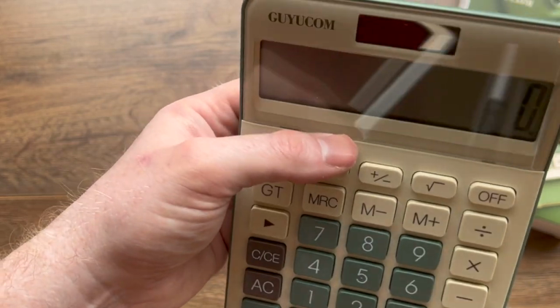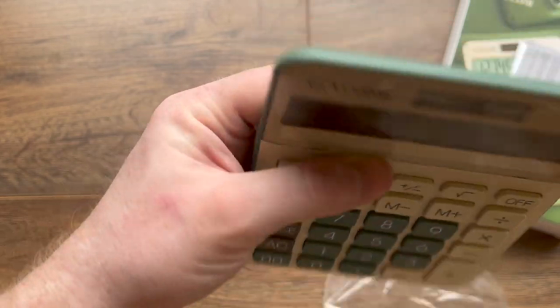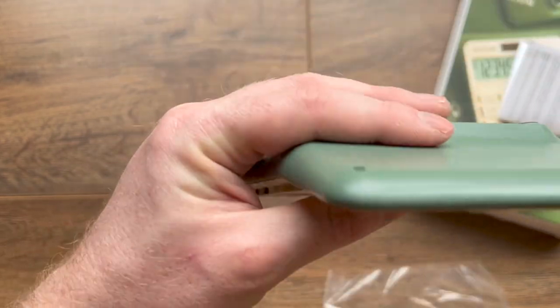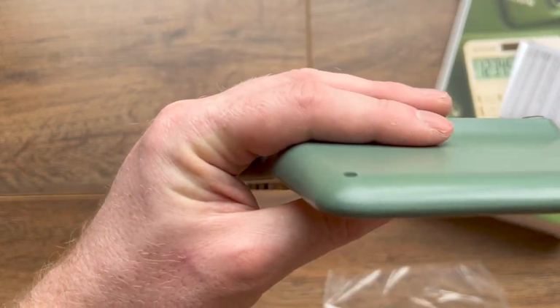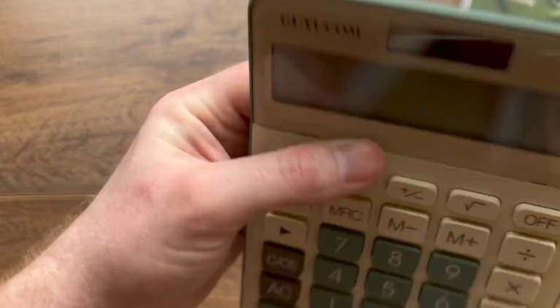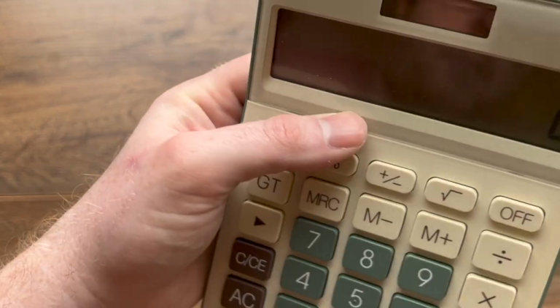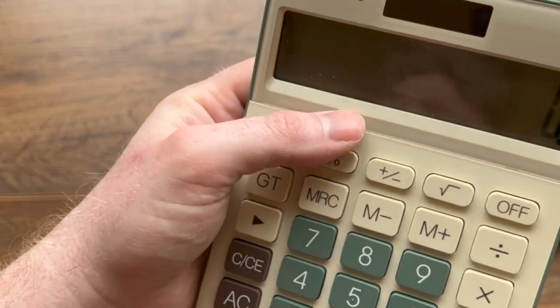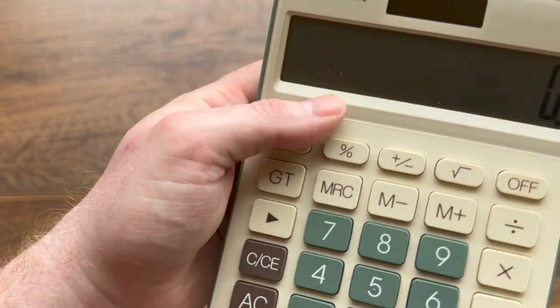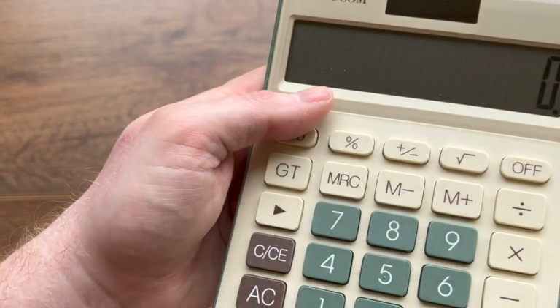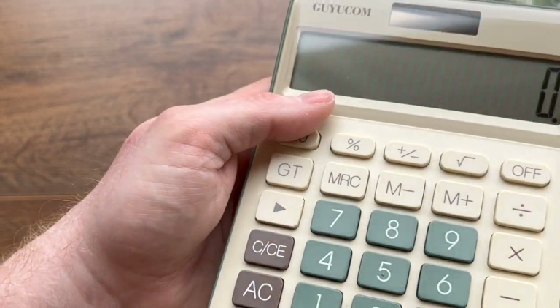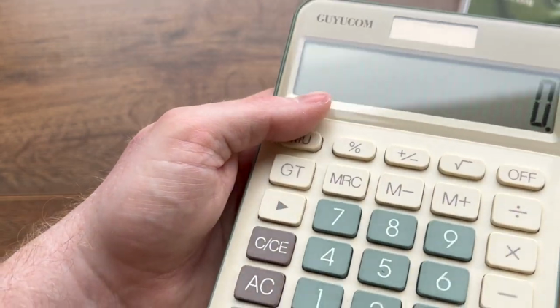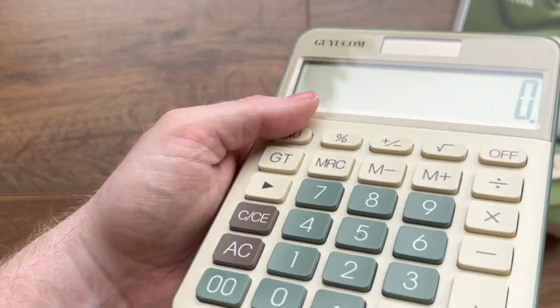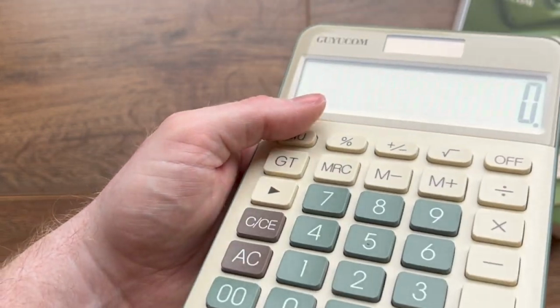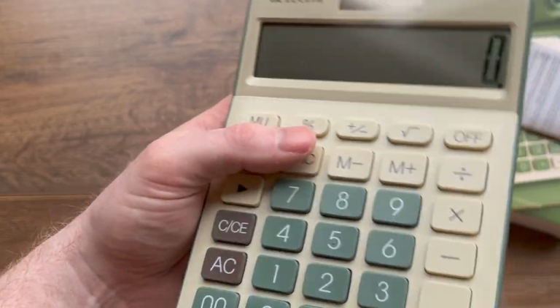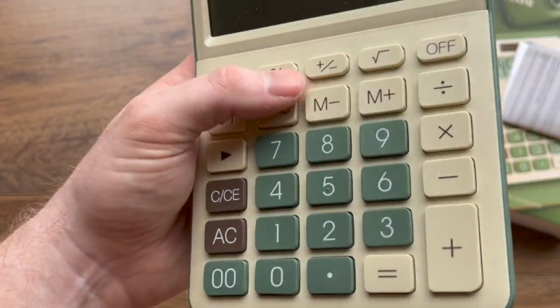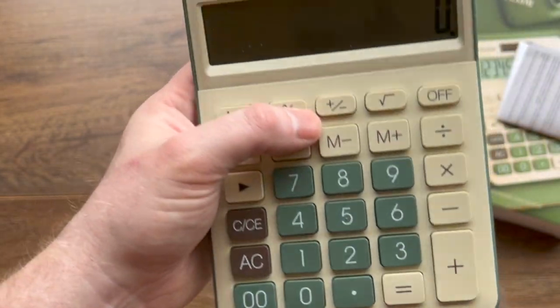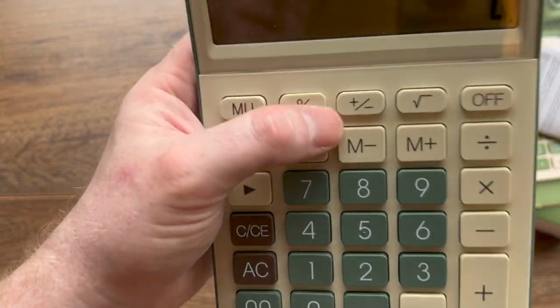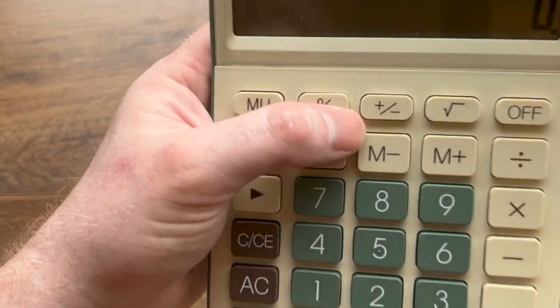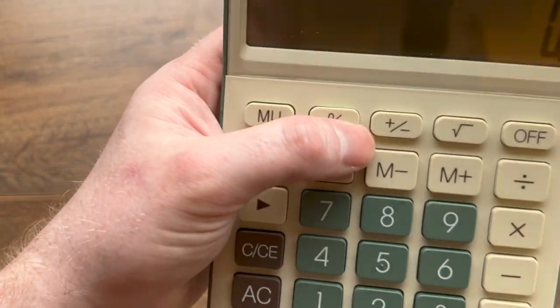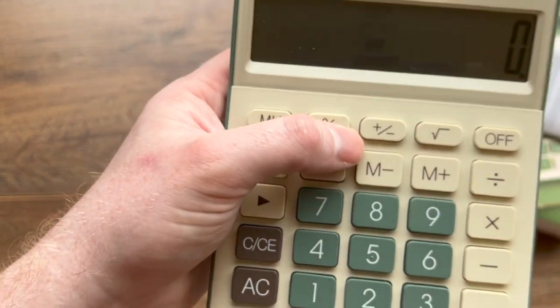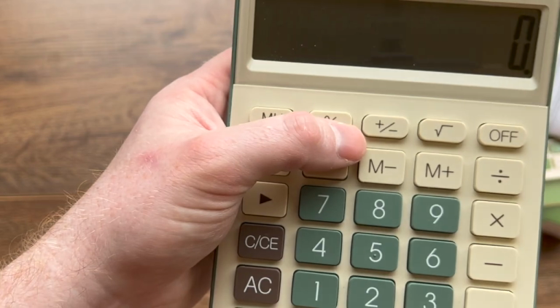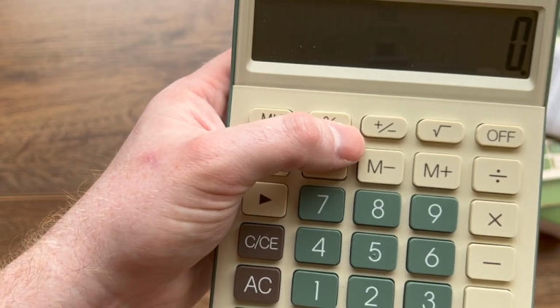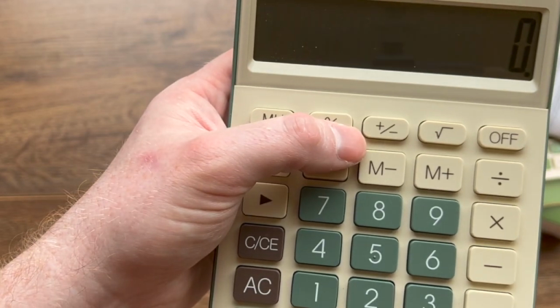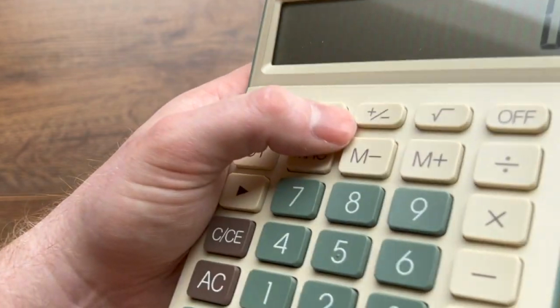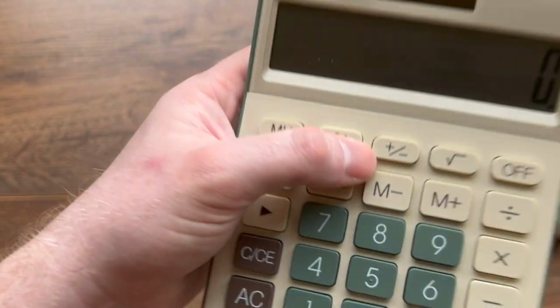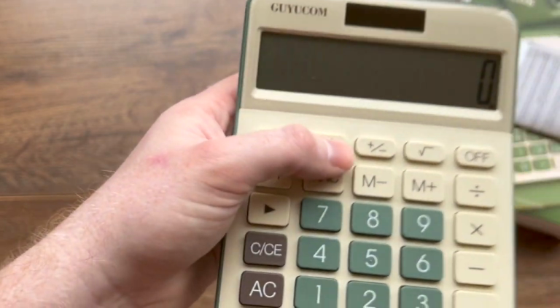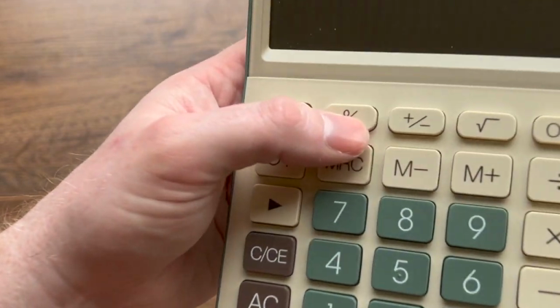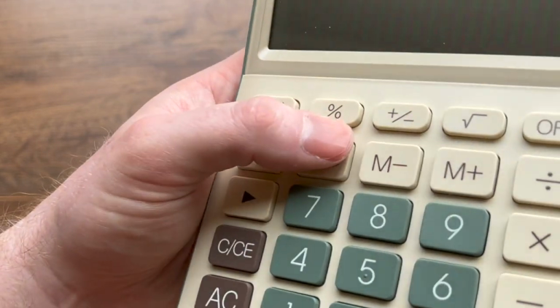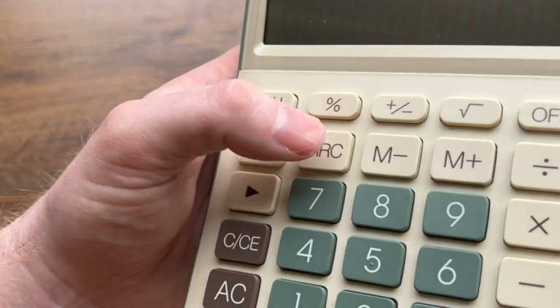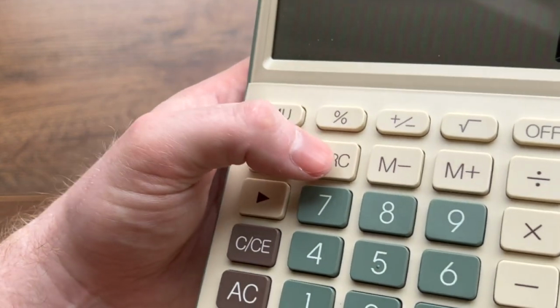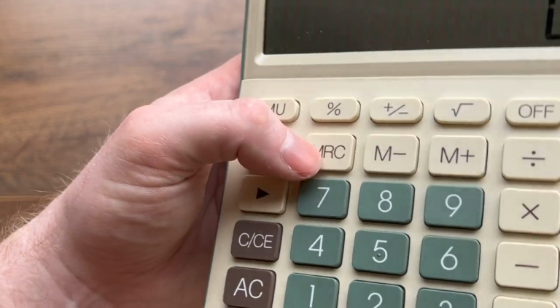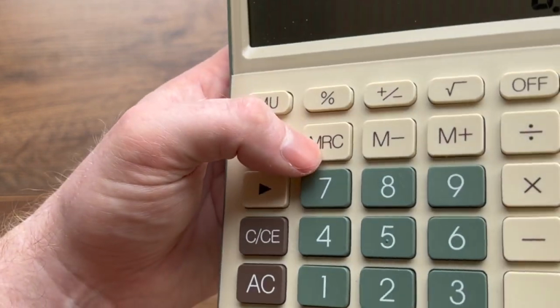I don't actually own my own physical calculator until now, so I will definitely be using this.